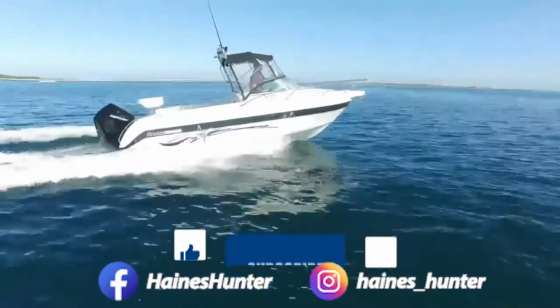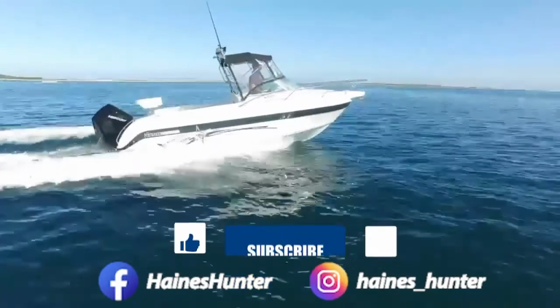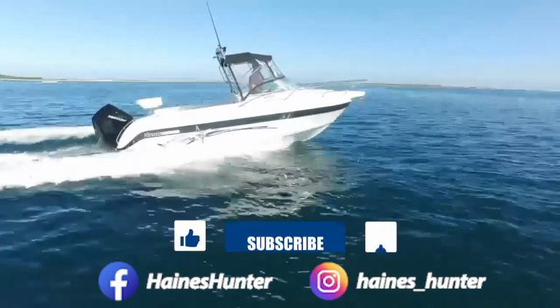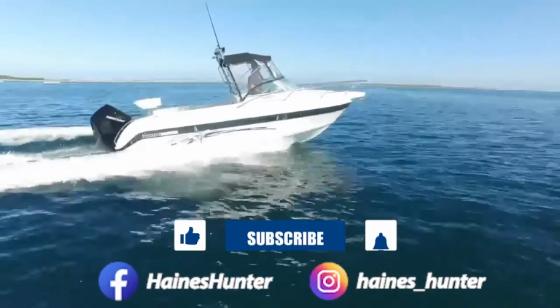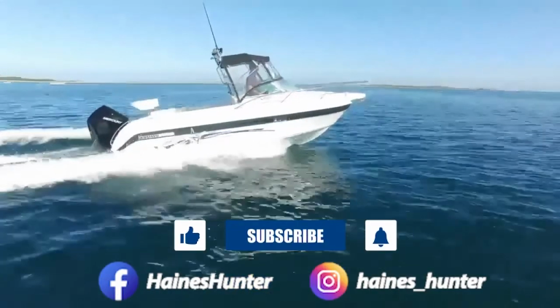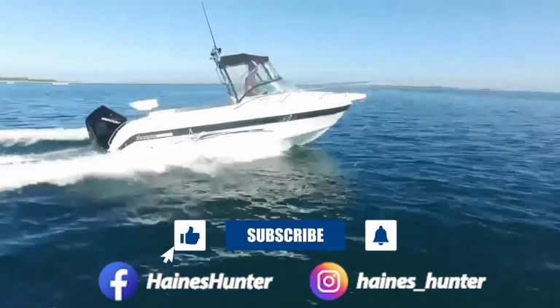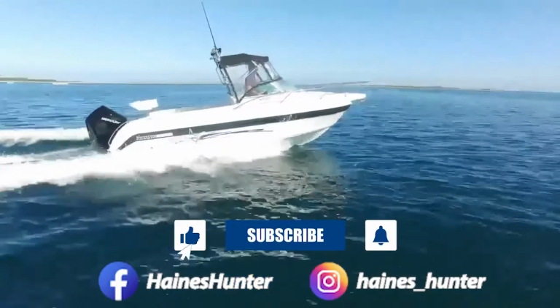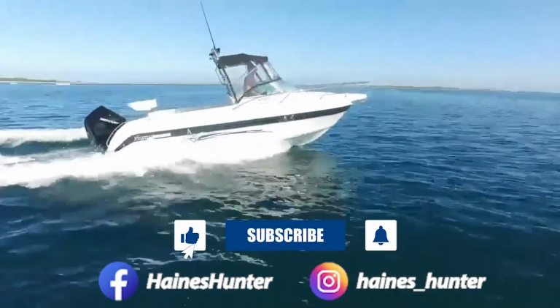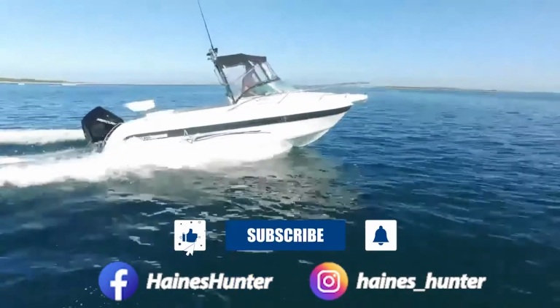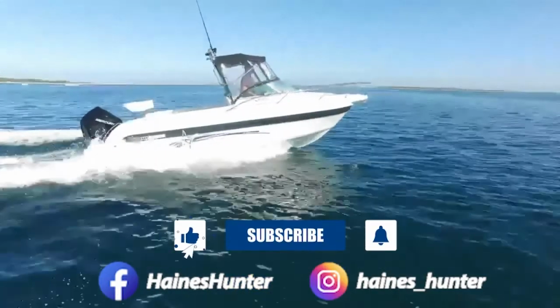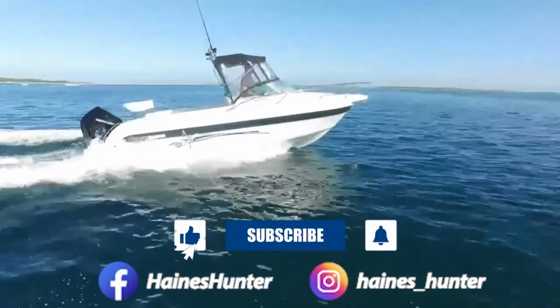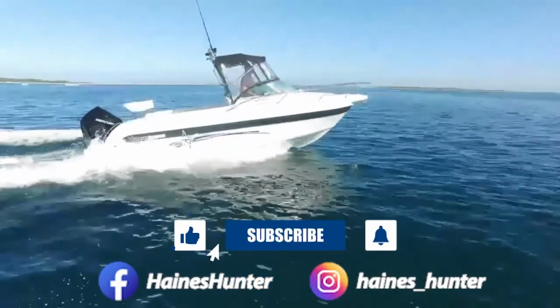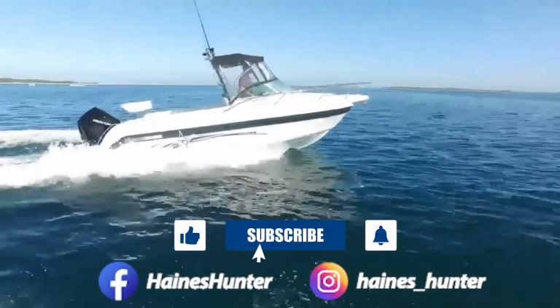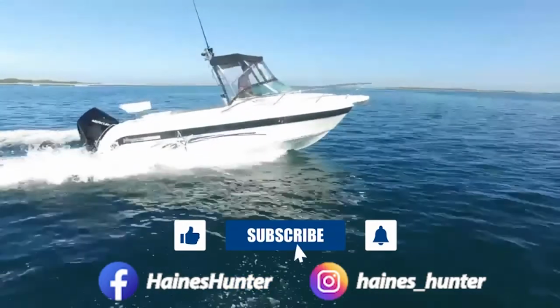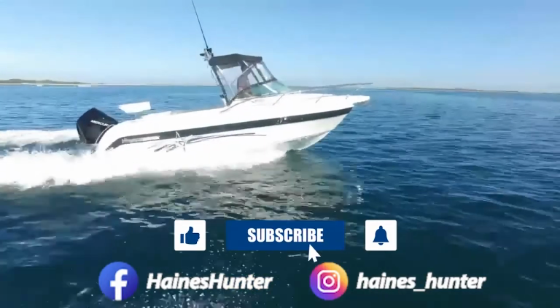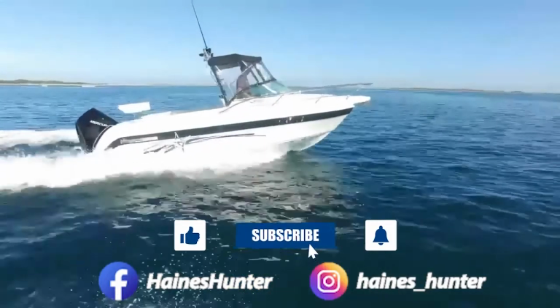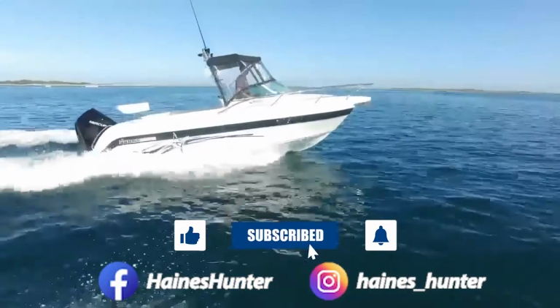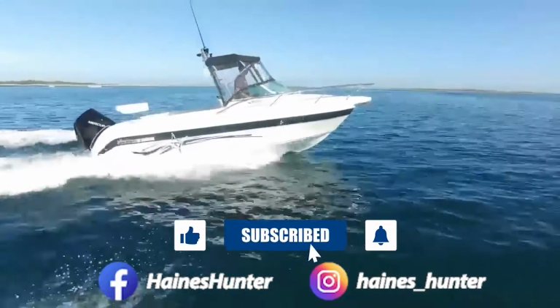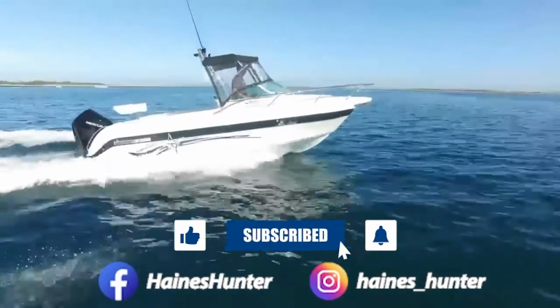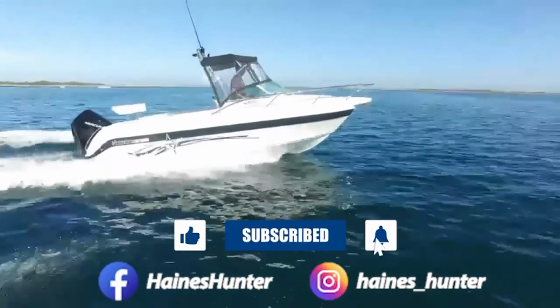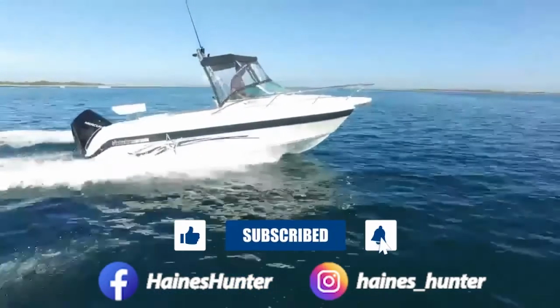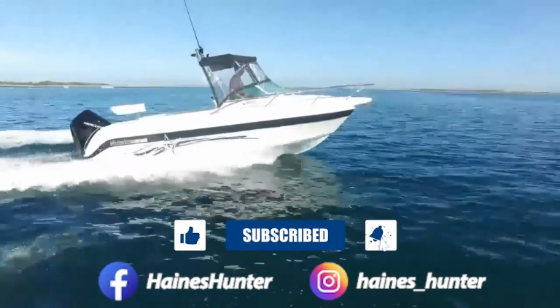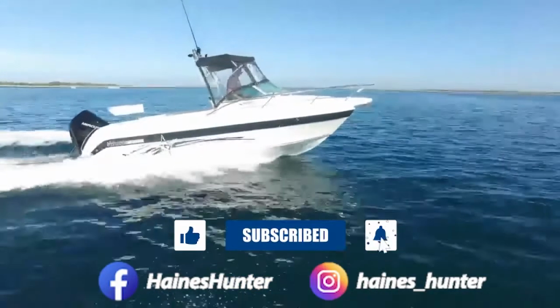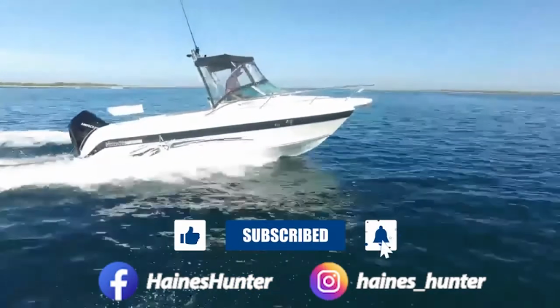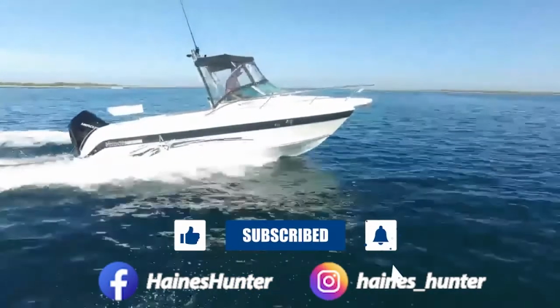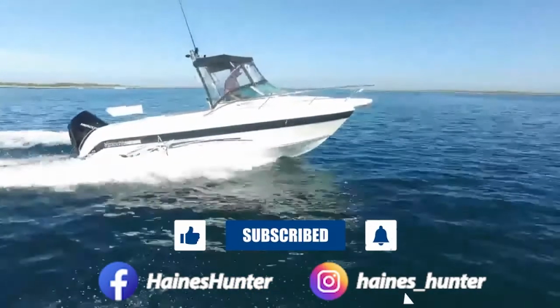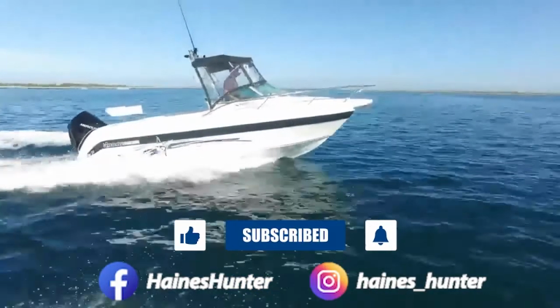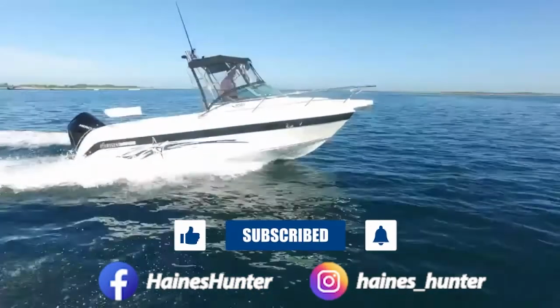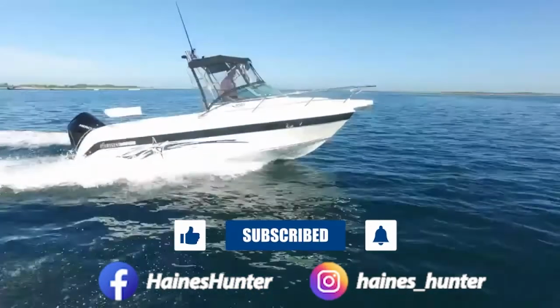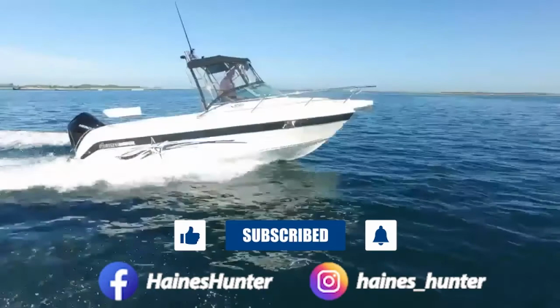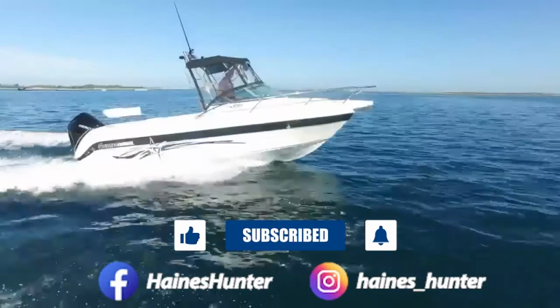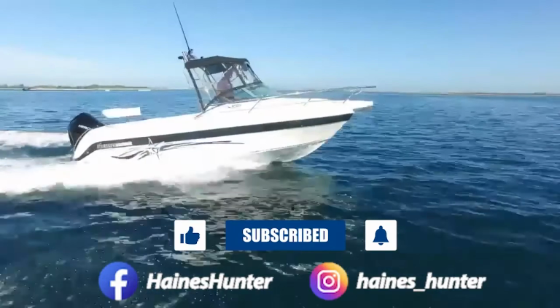Make sure you subscribe to our Hanes Hunter YouTube channel and follow us on Facebook and Instagram.